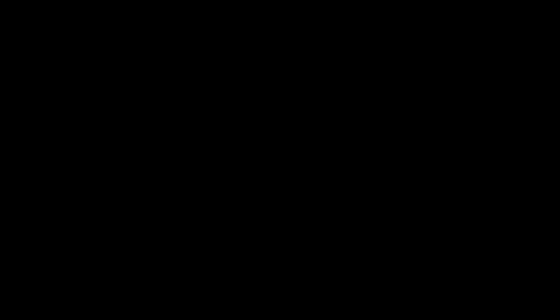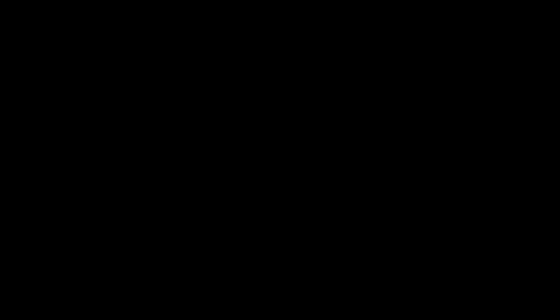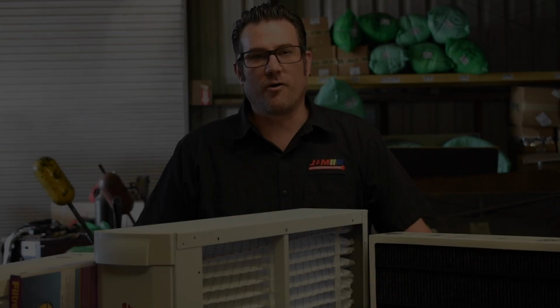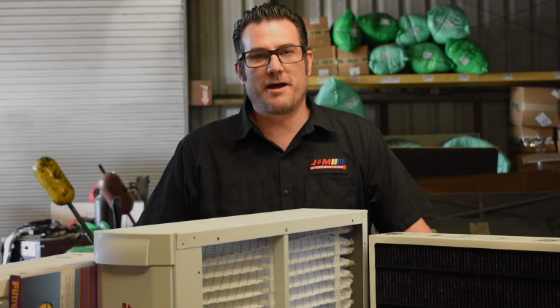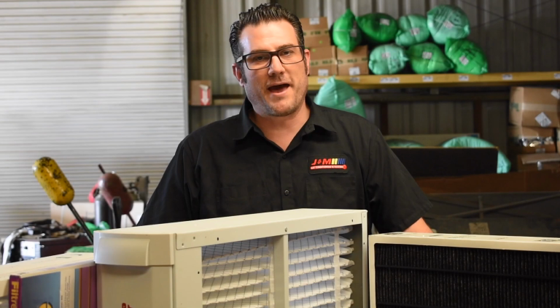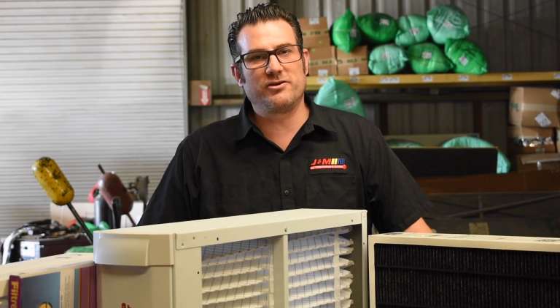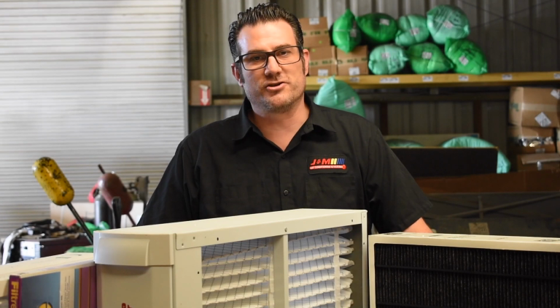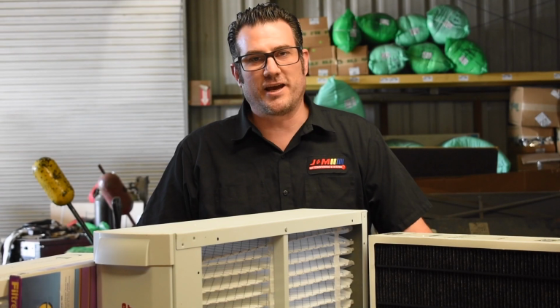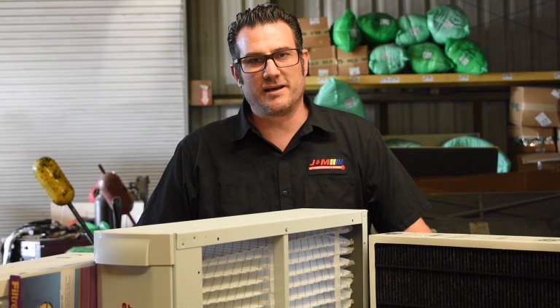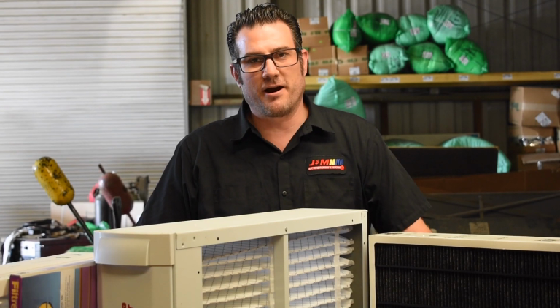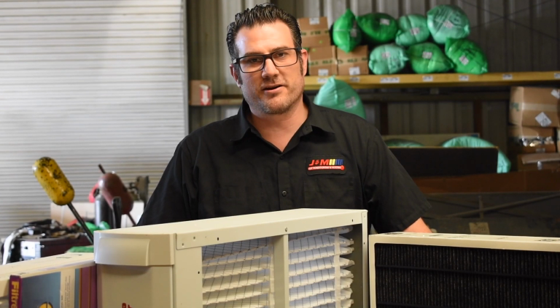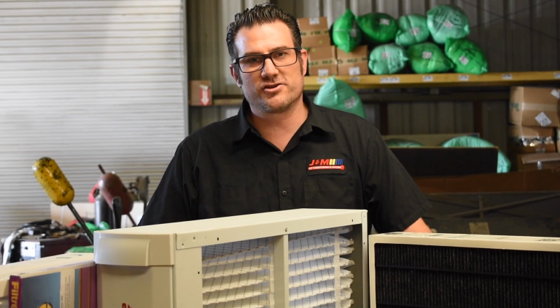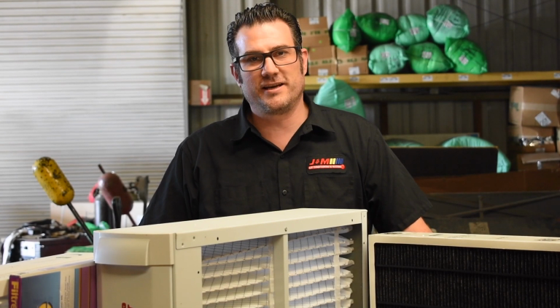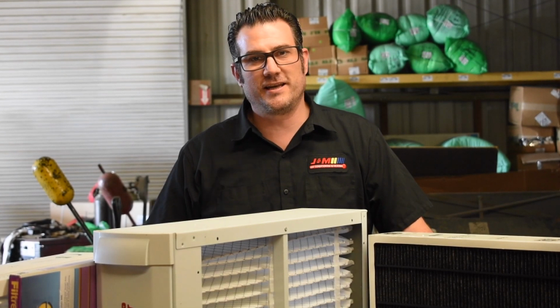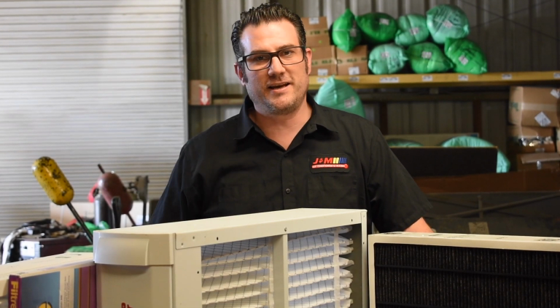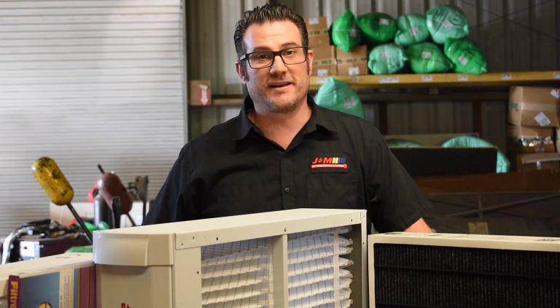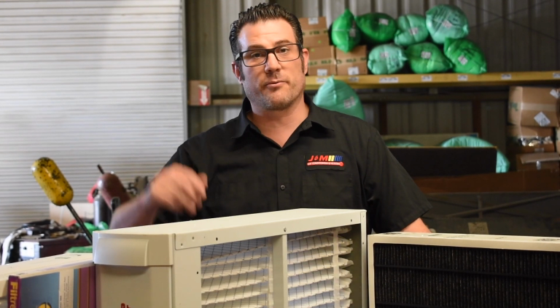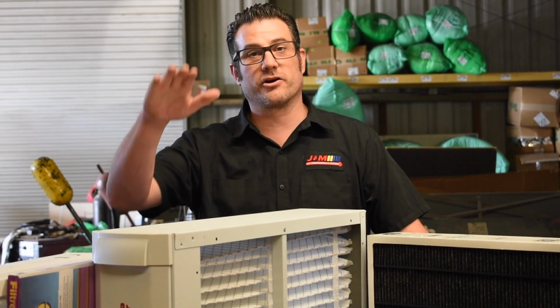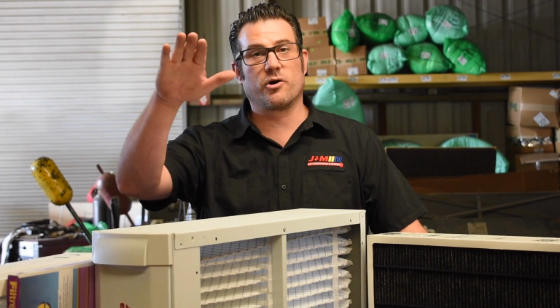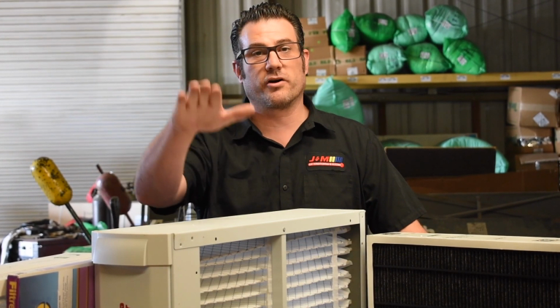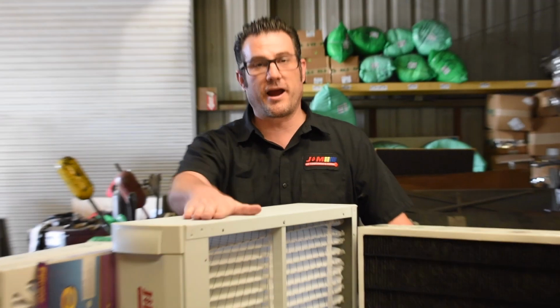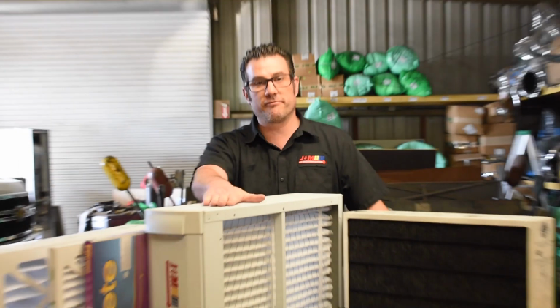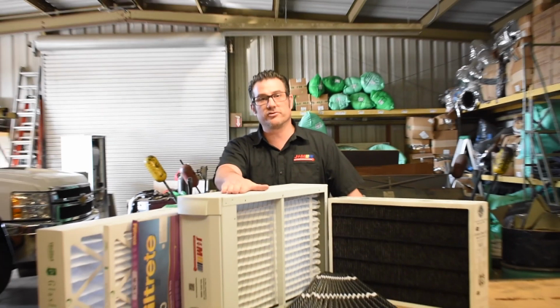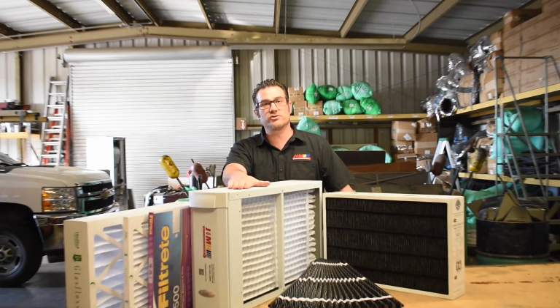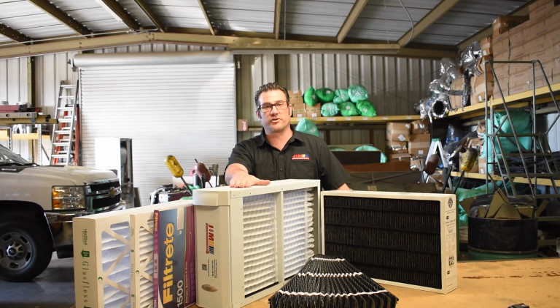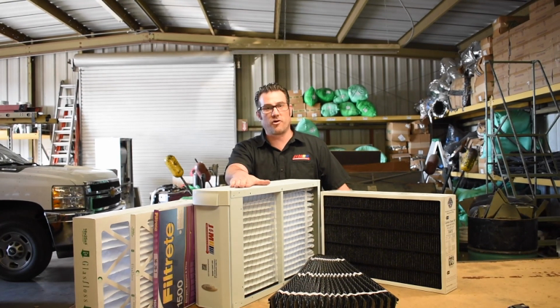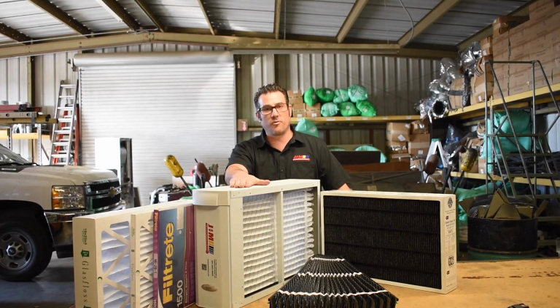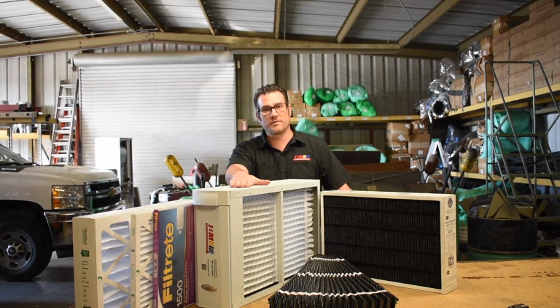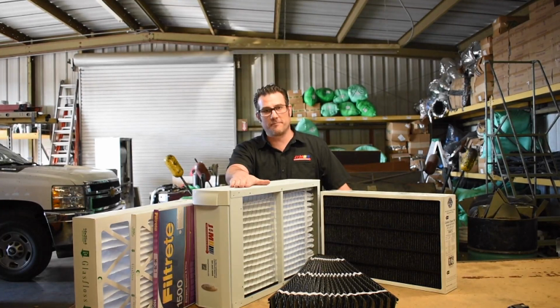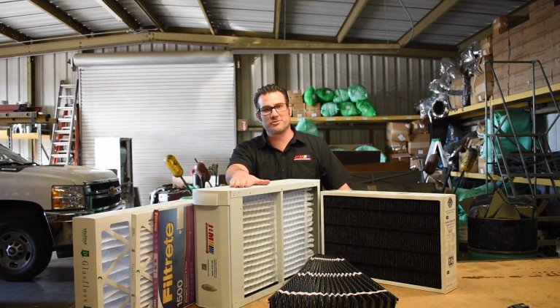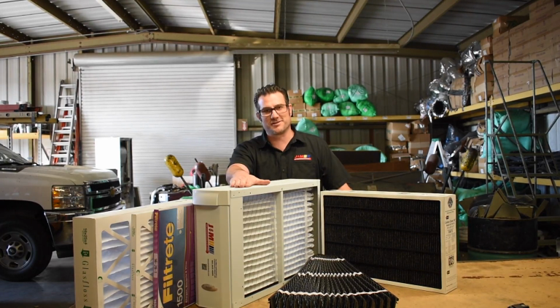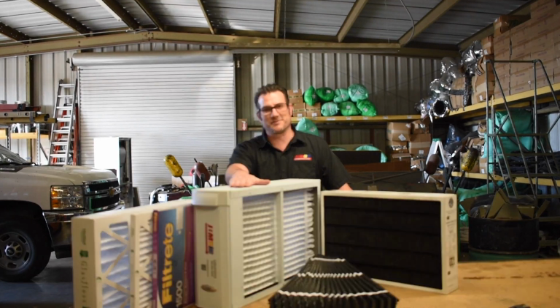Hello, I'm Matthew with J&M Air Conditioning and Heating, and today we're going to go over air filters for your home comfort system.